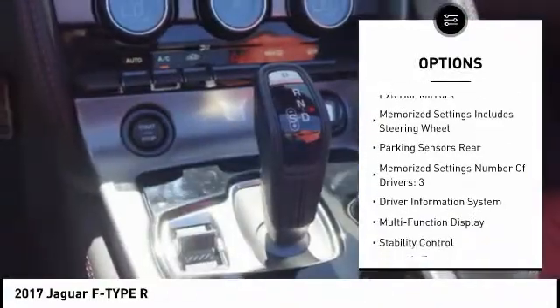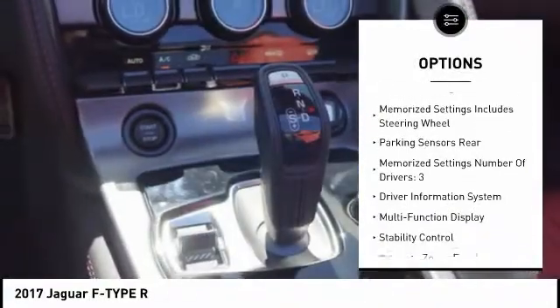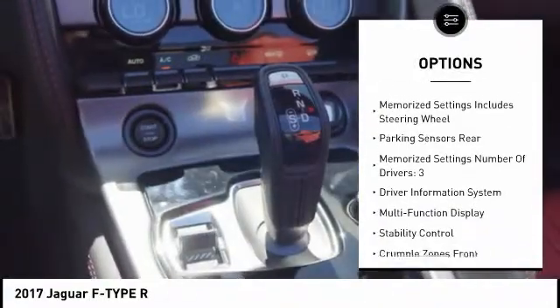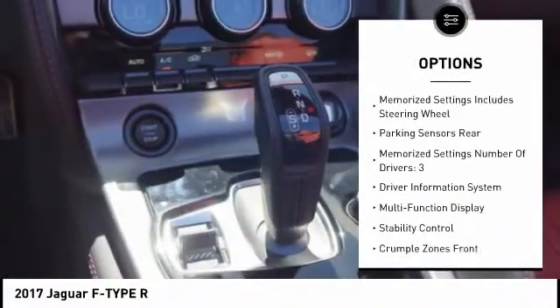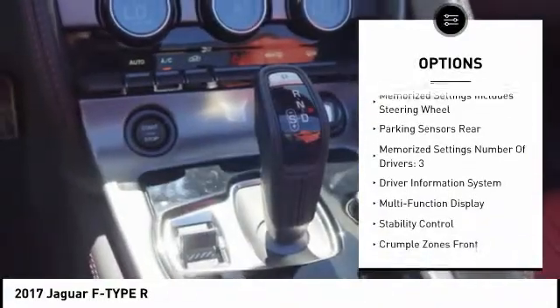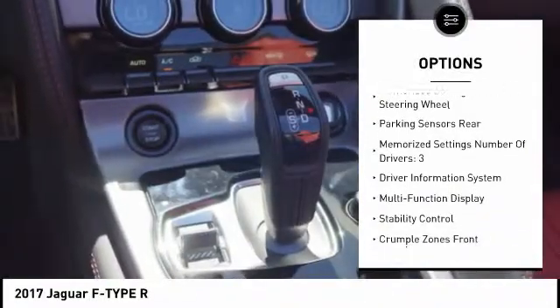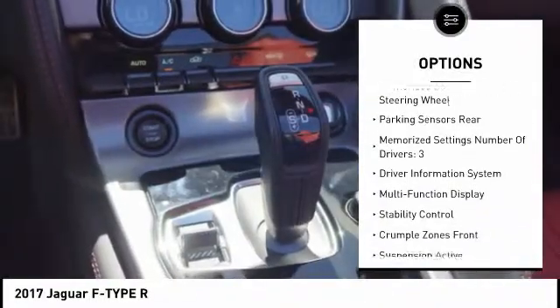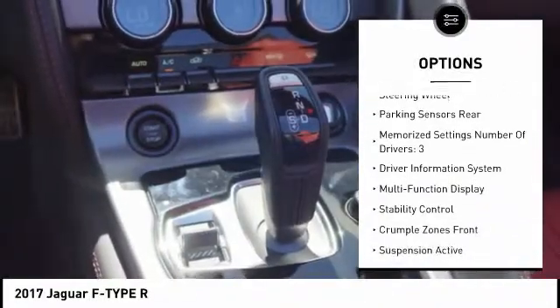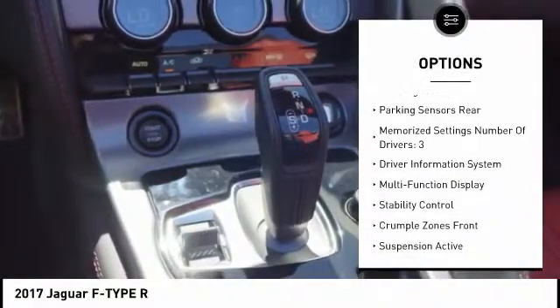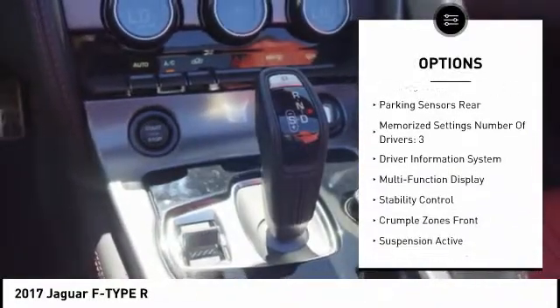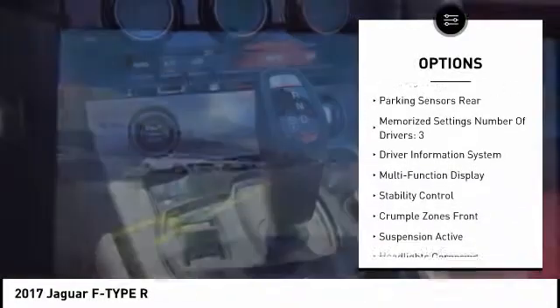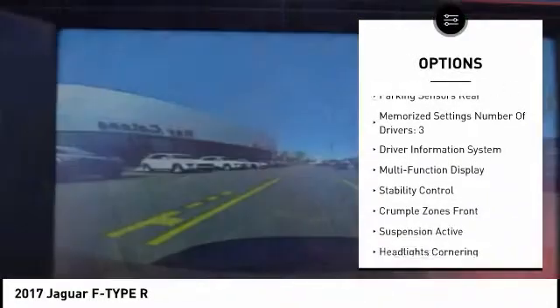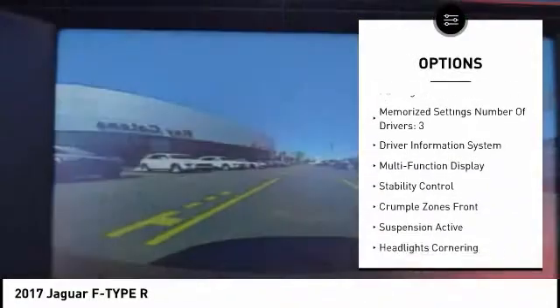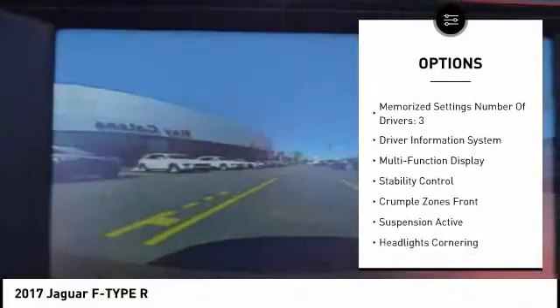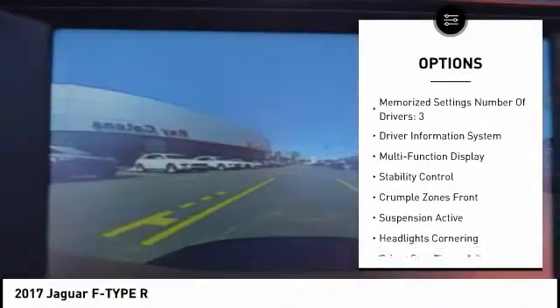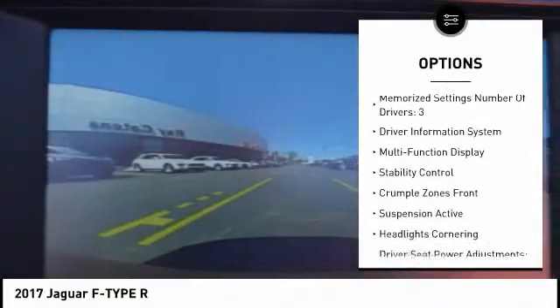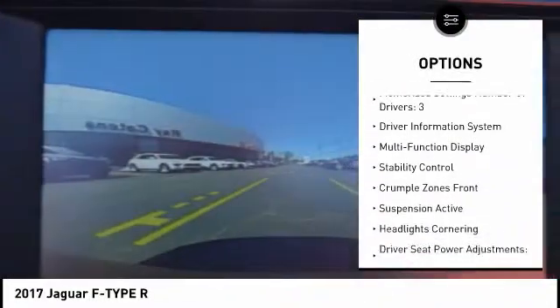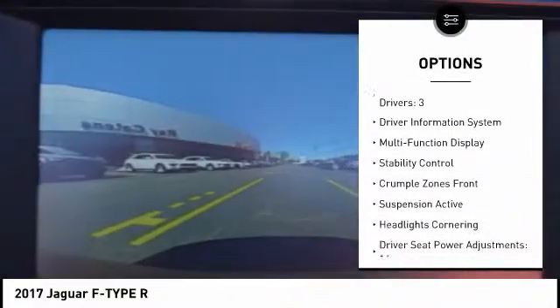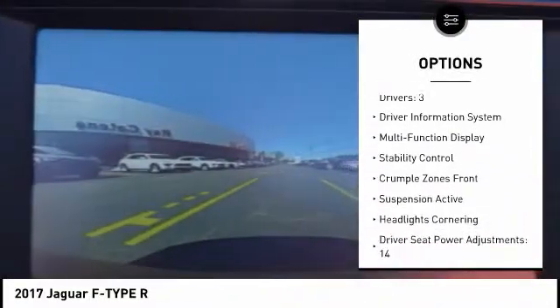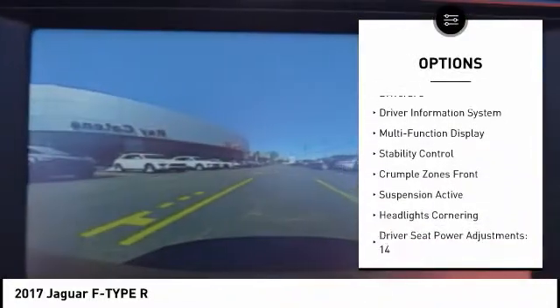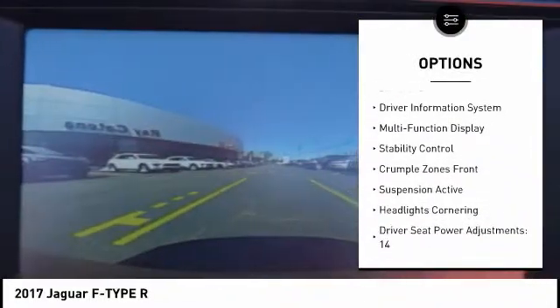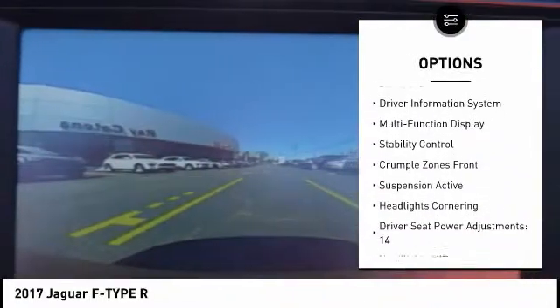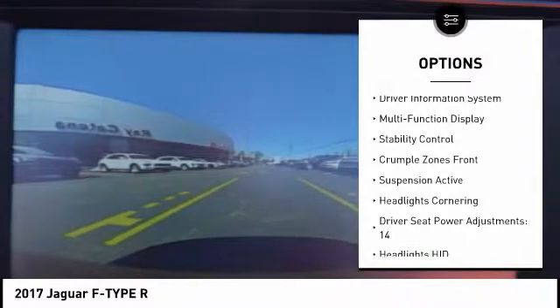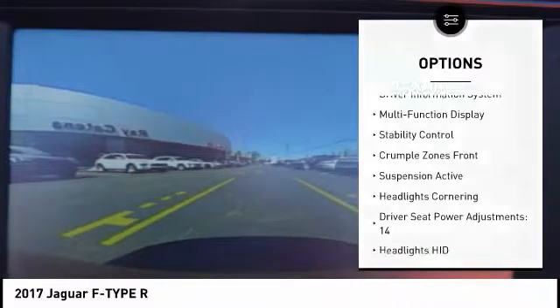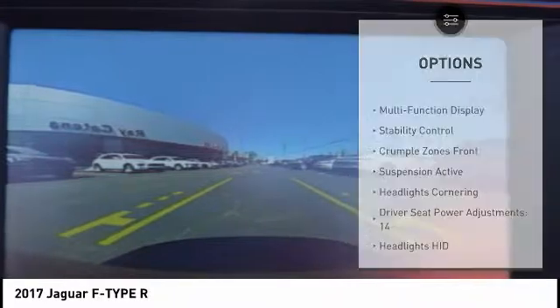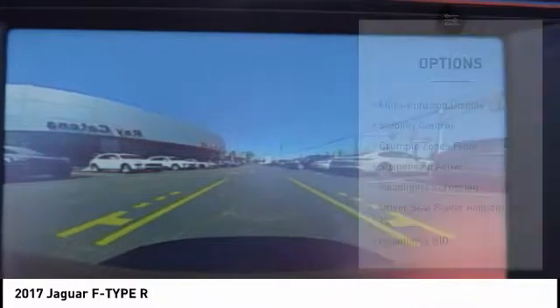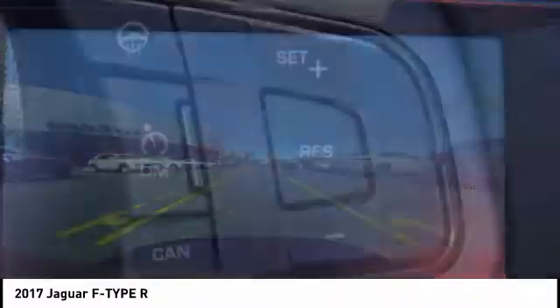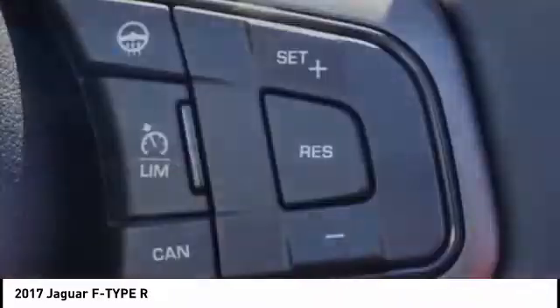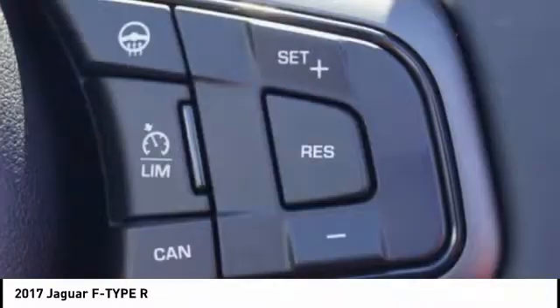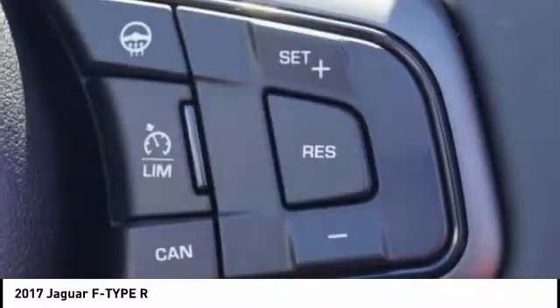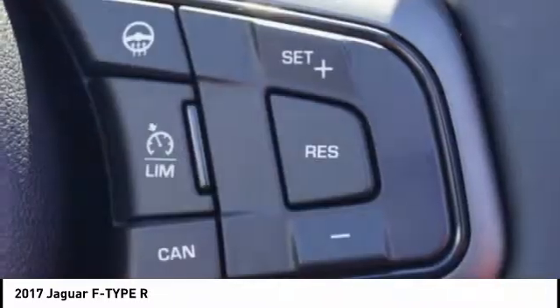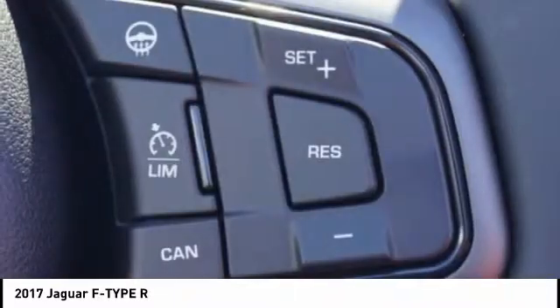Trip computer, clock, heated steering wheel, compass, power brakes, cargo area light.